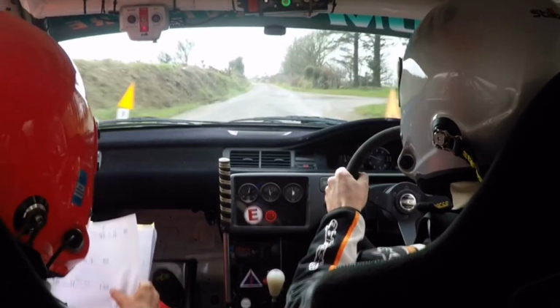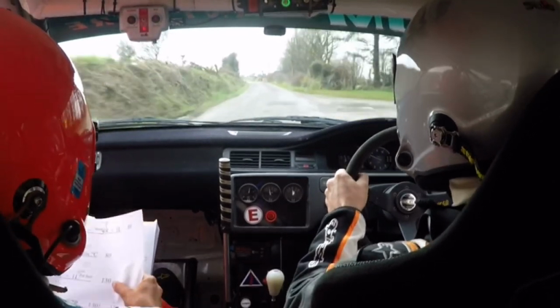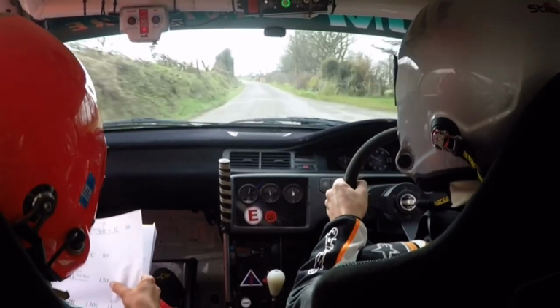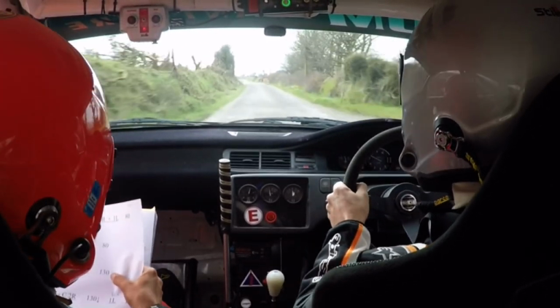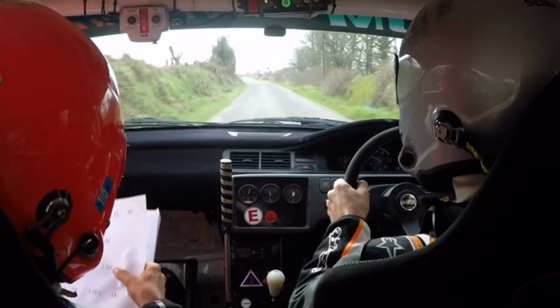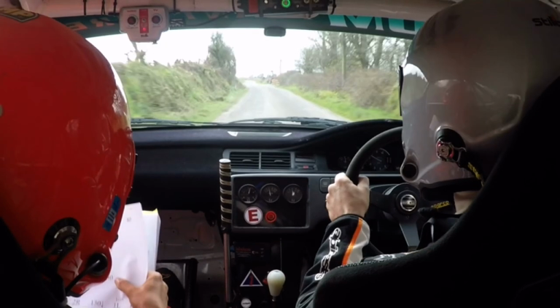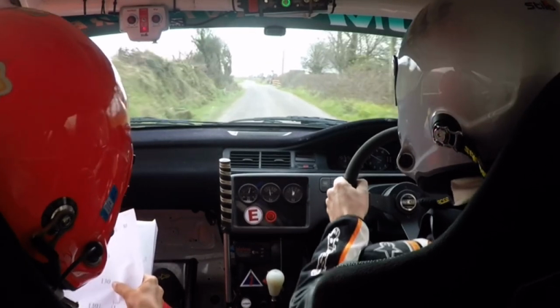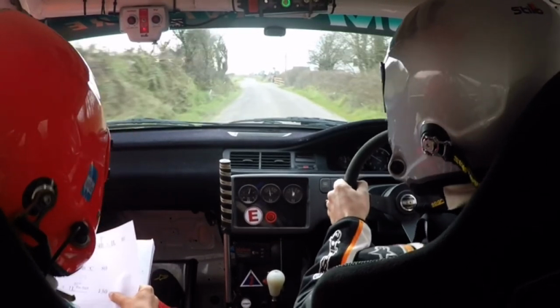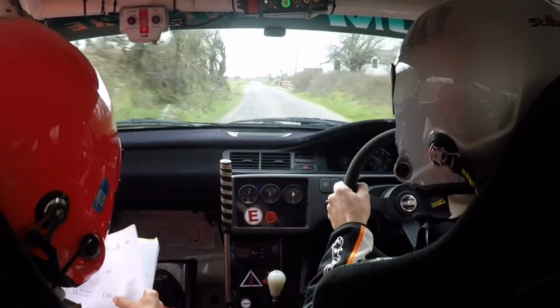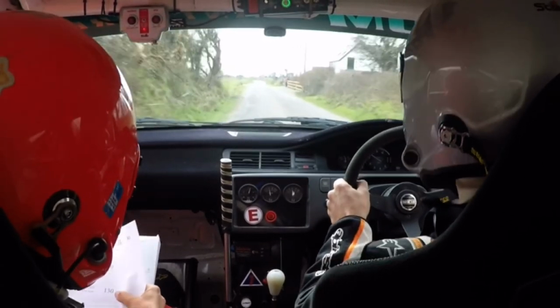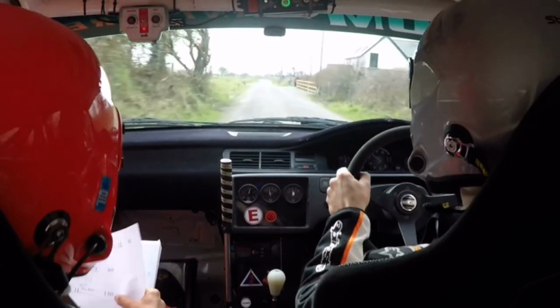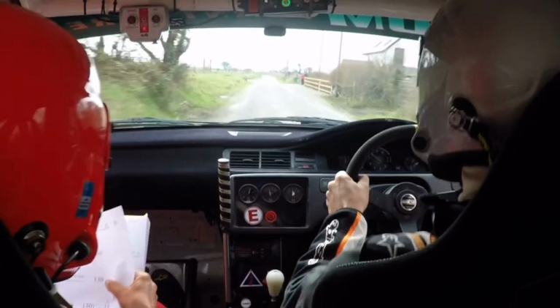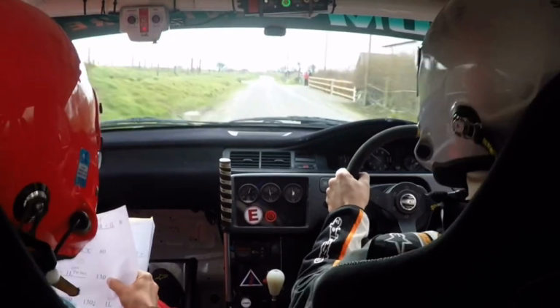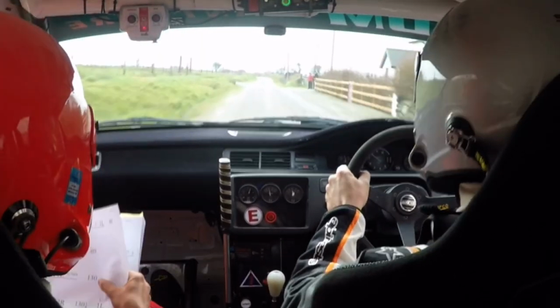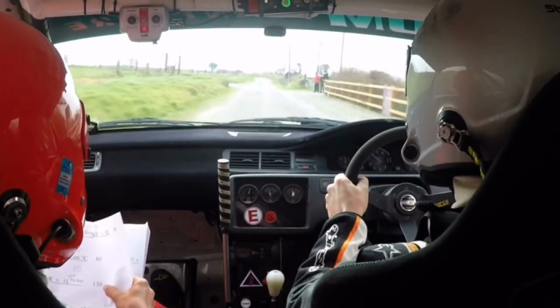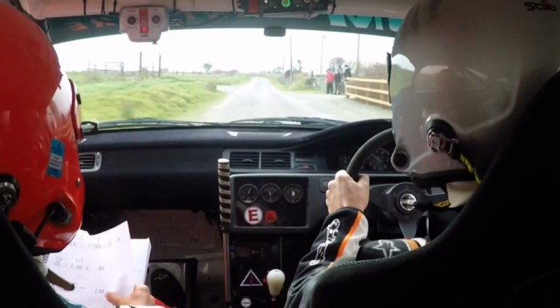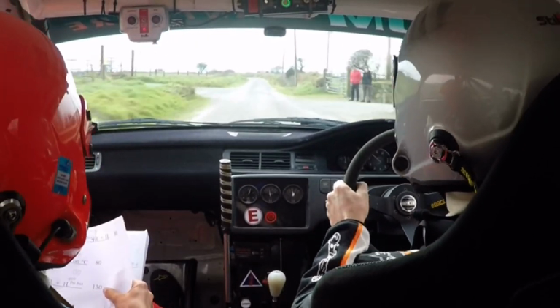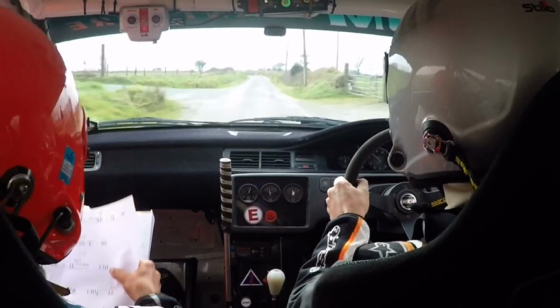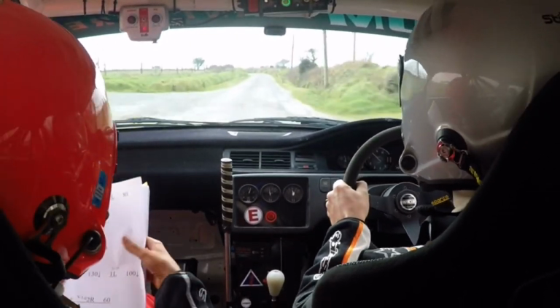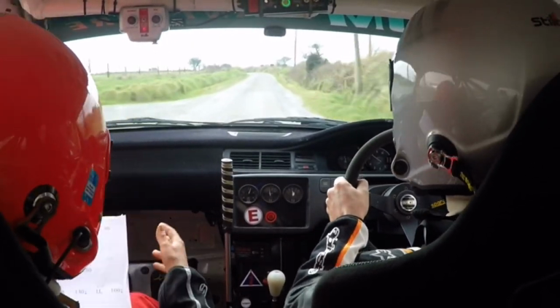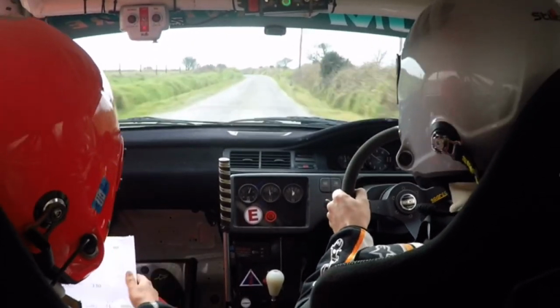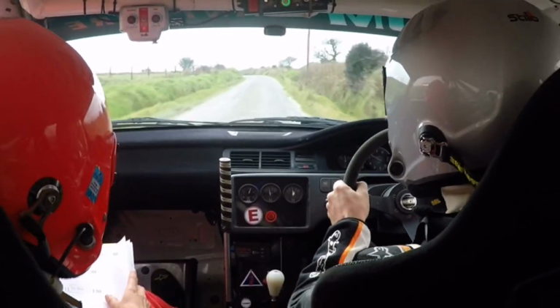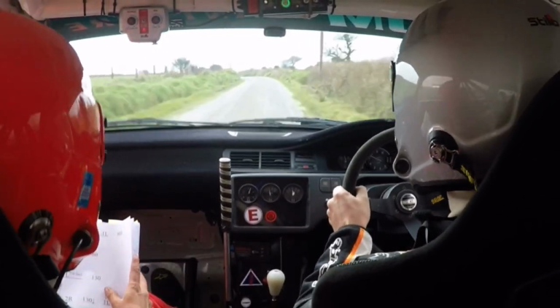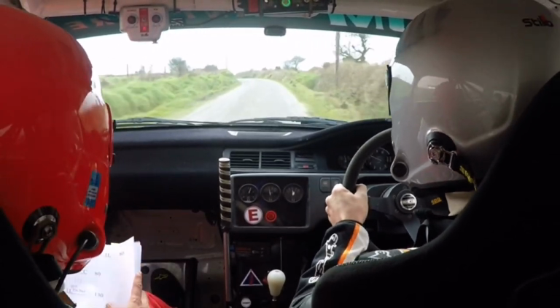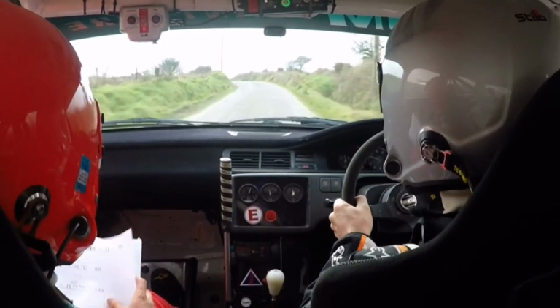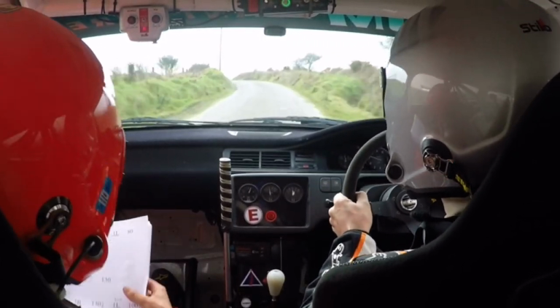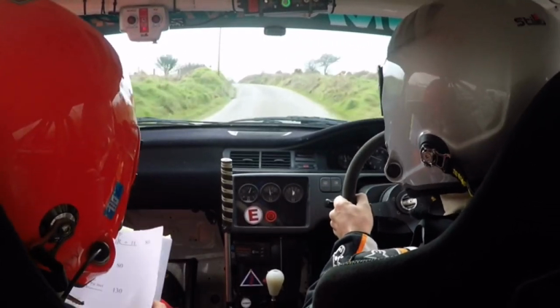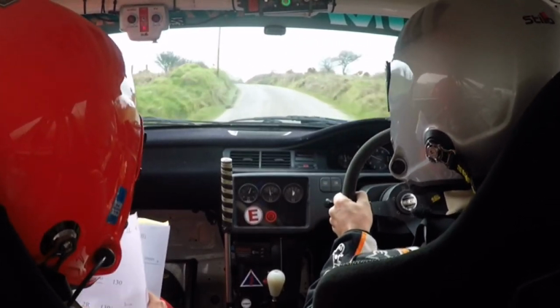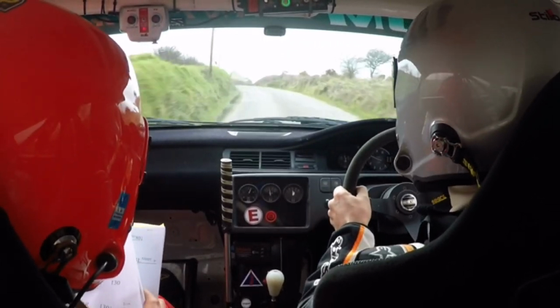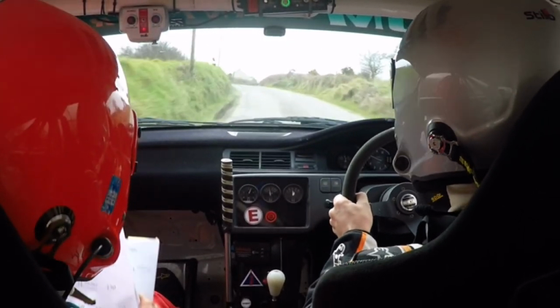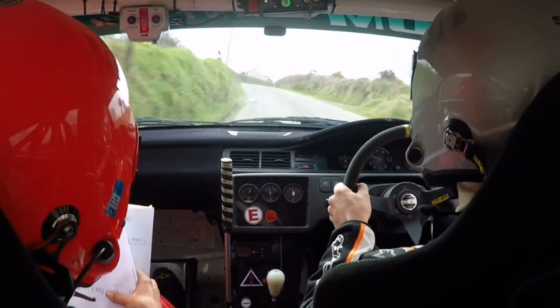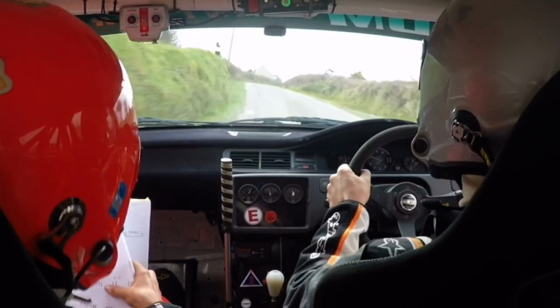2 left, crest and a 2 right, 130. Repeat: 2 left, crest, 2 right, 130.